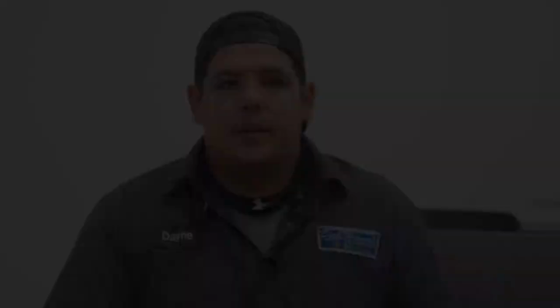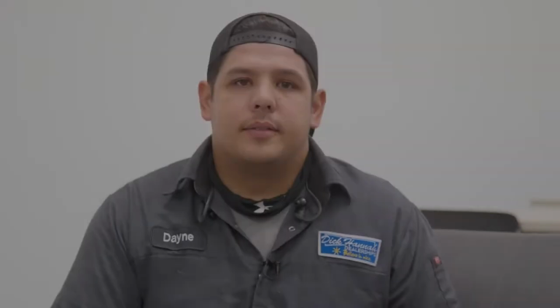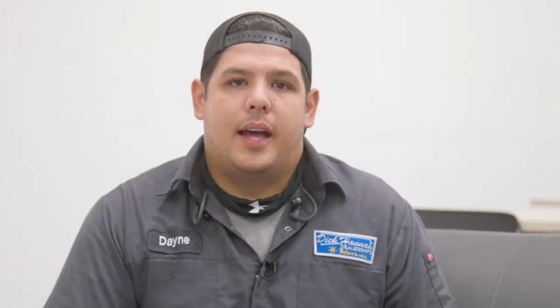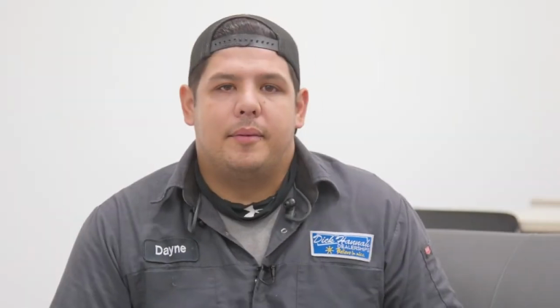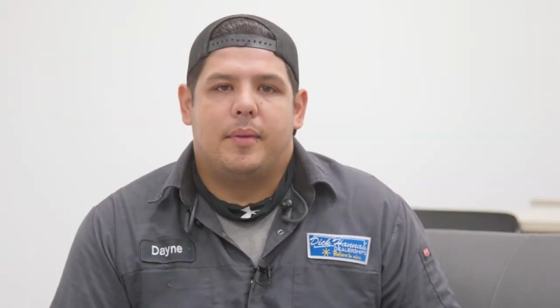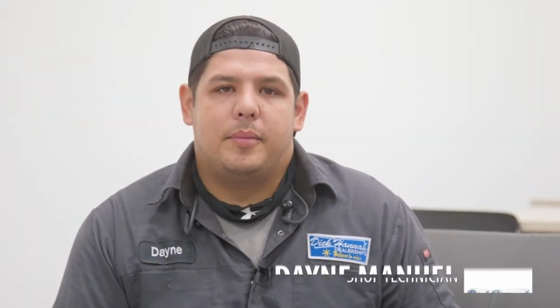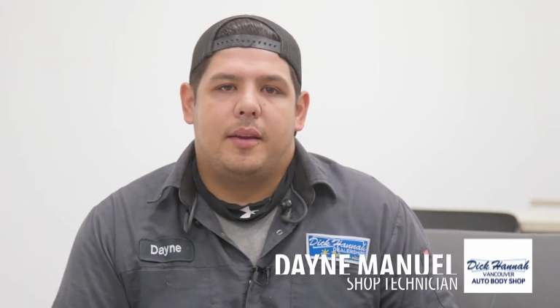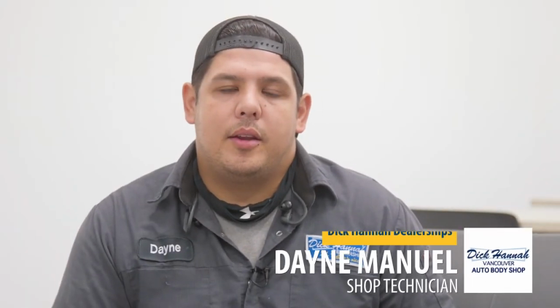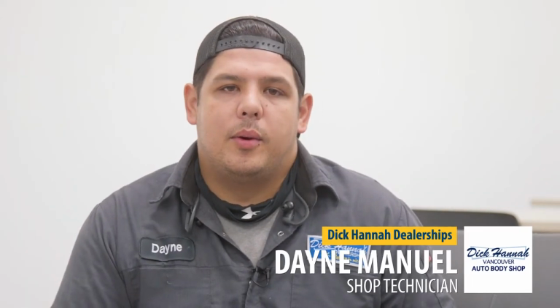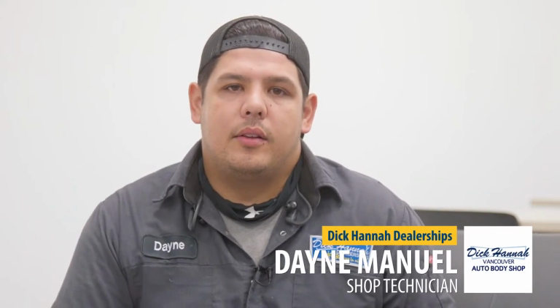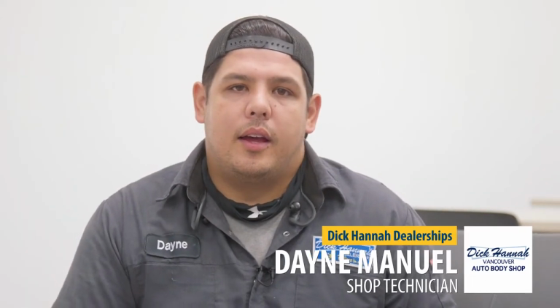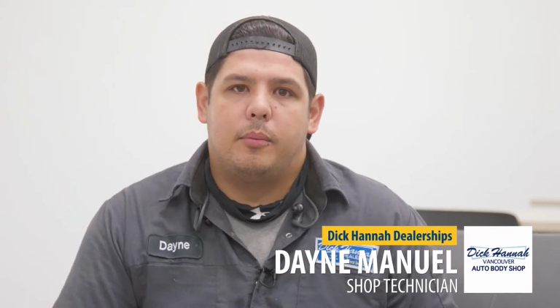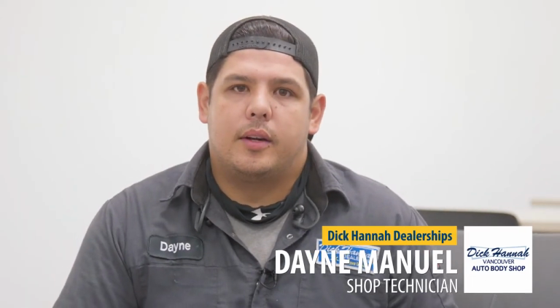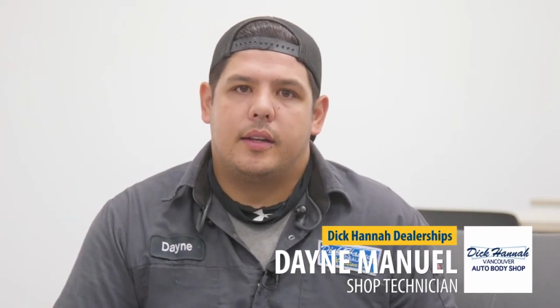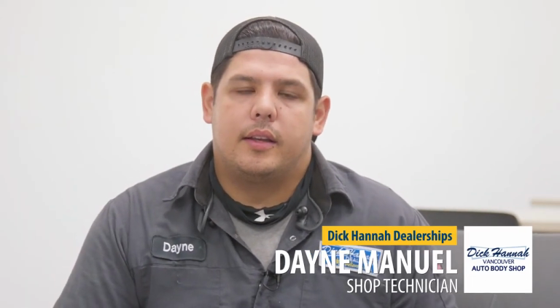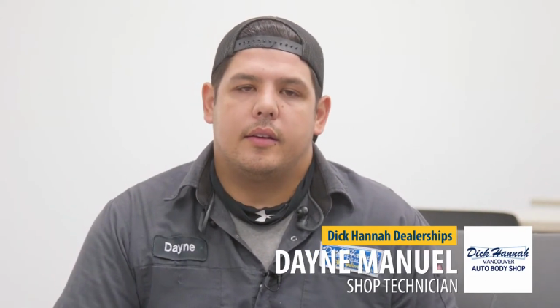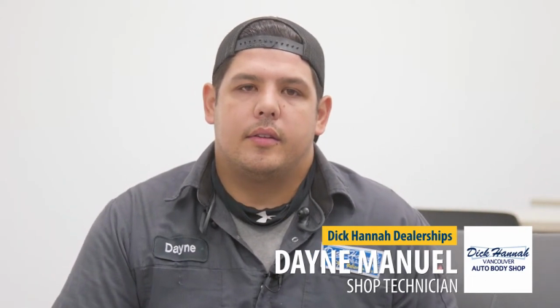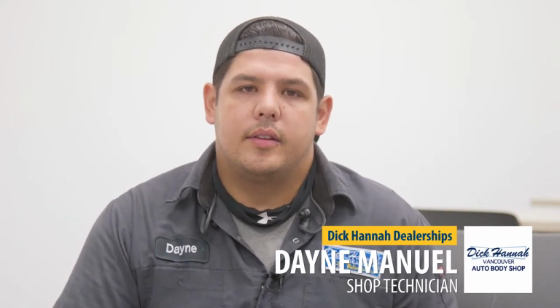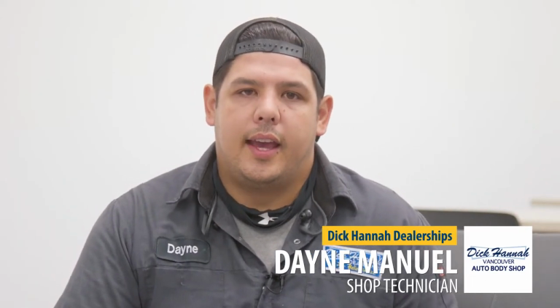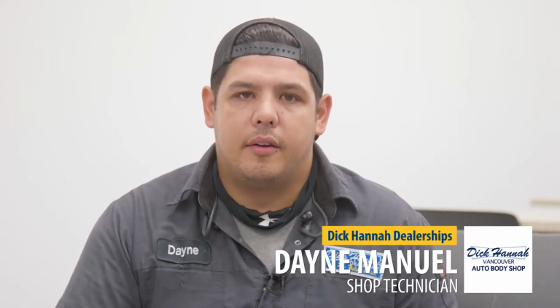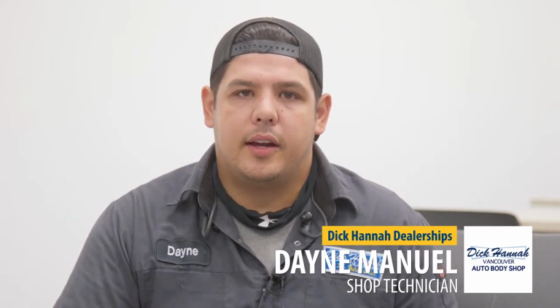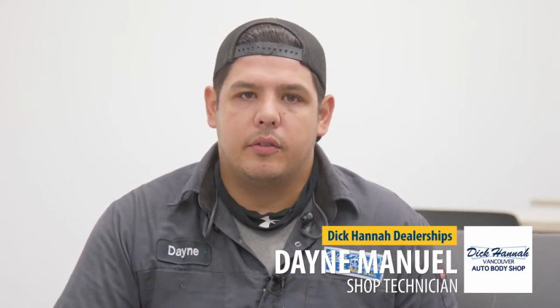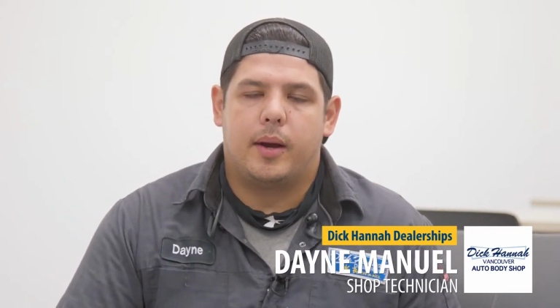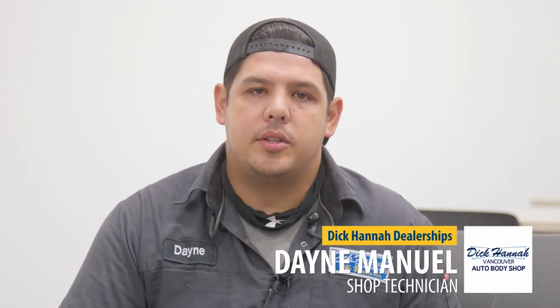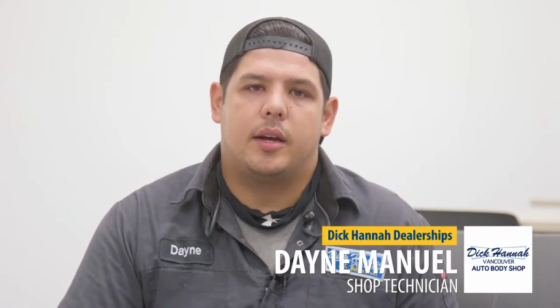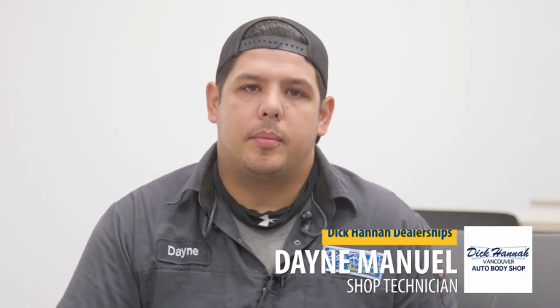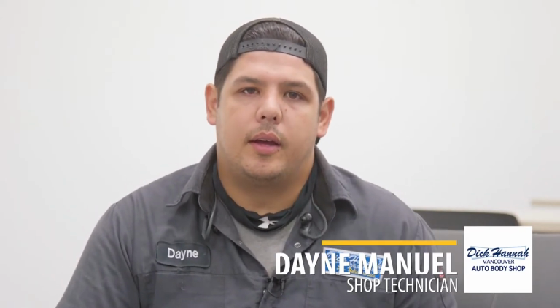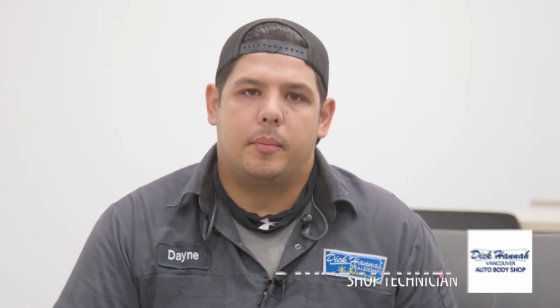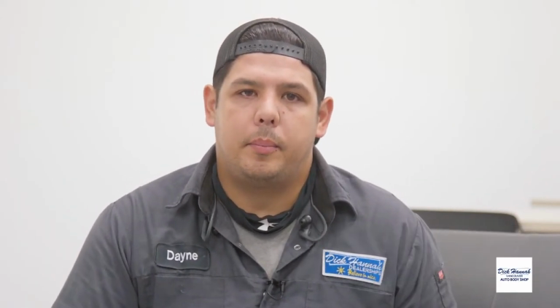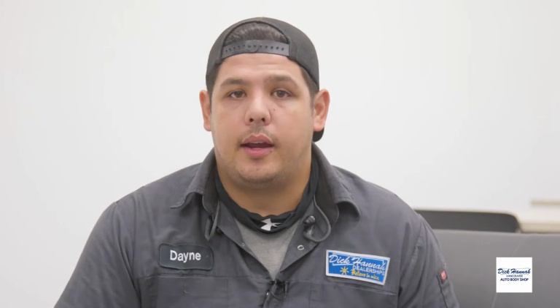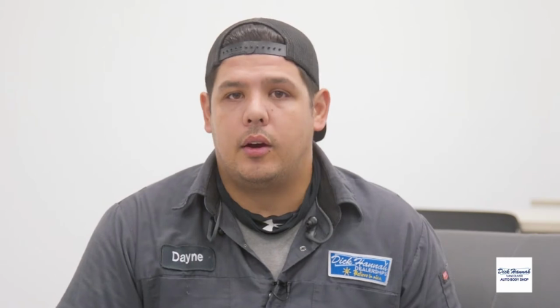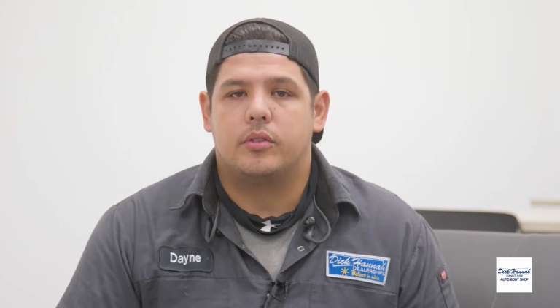Hi, I'm Dane Manuel. I work at the Dick Hanna Vancouver Body Shop. I paint cars.